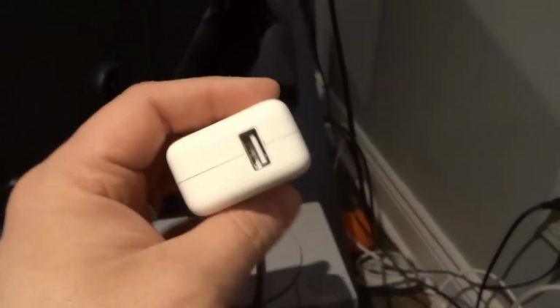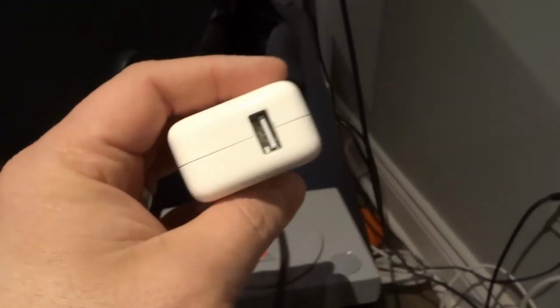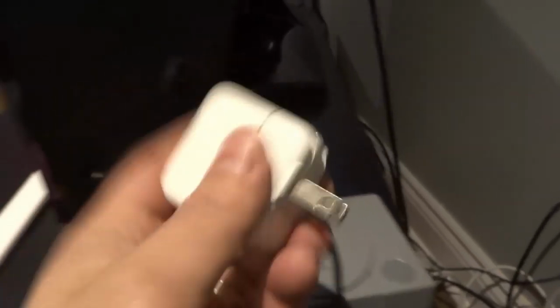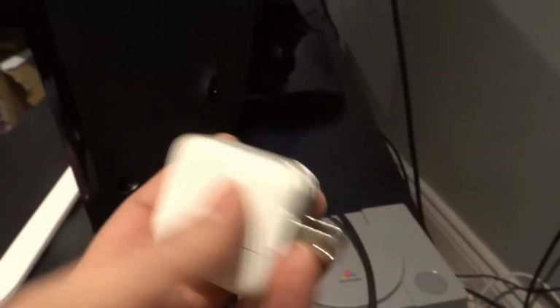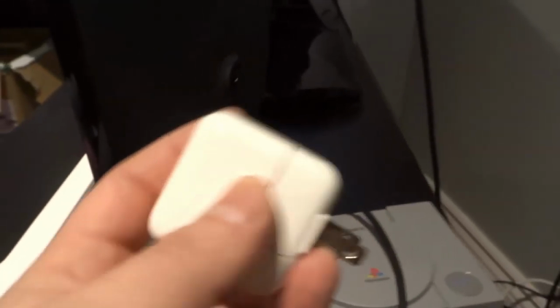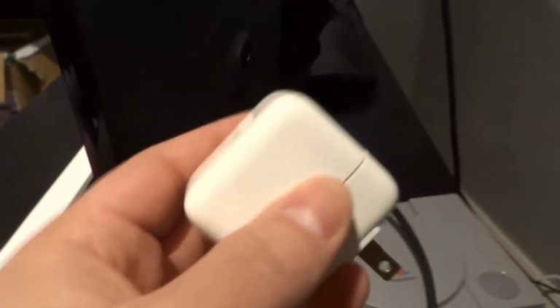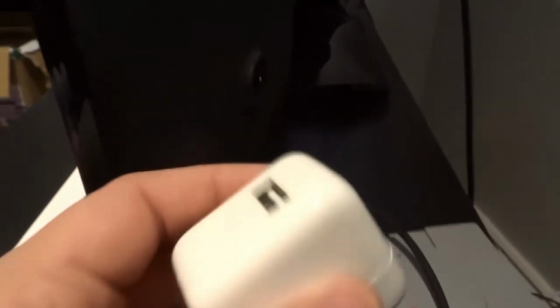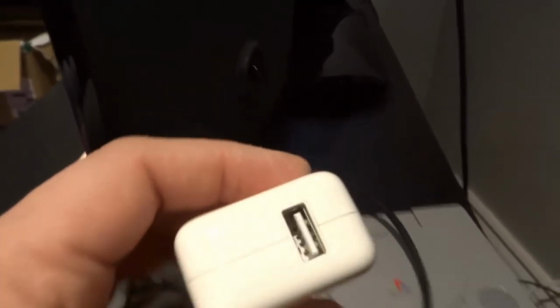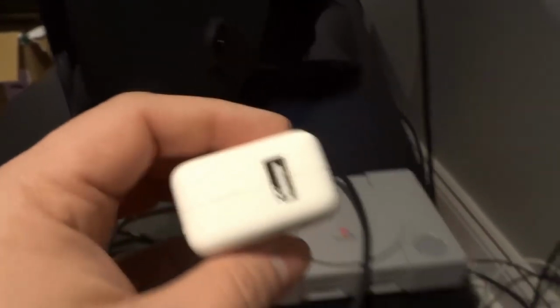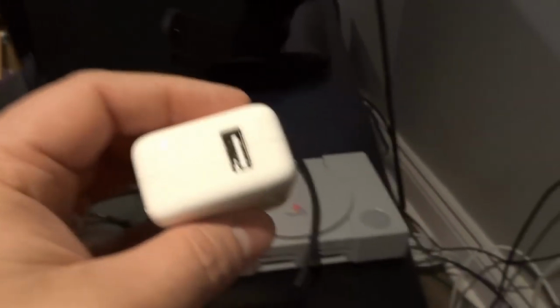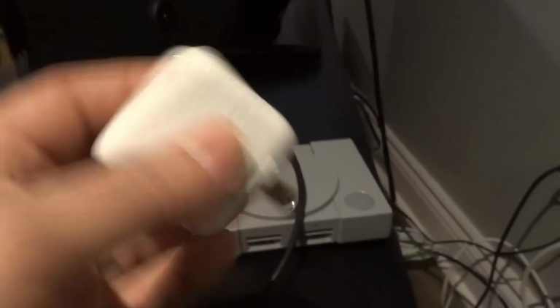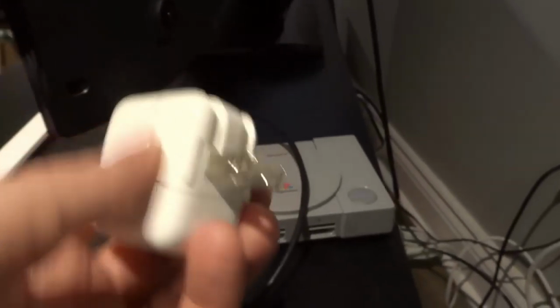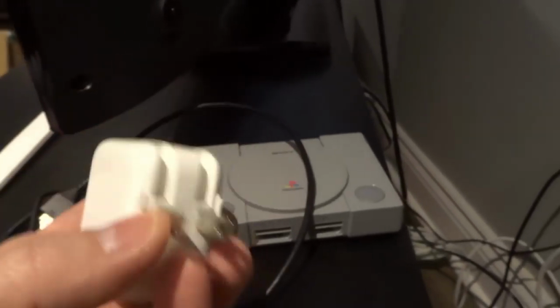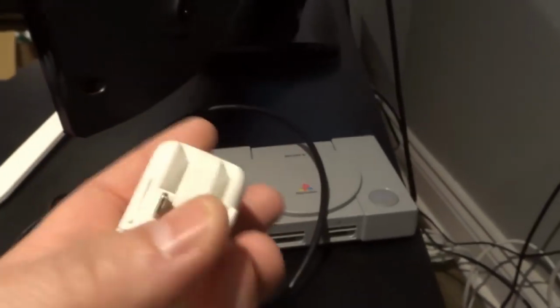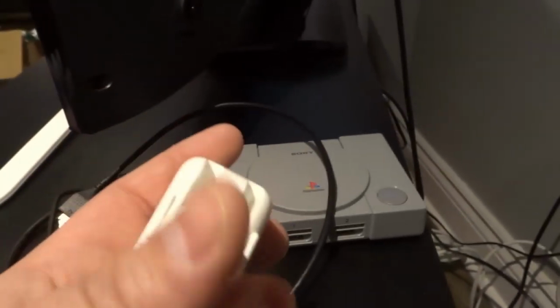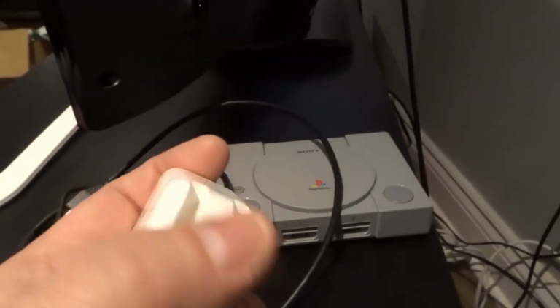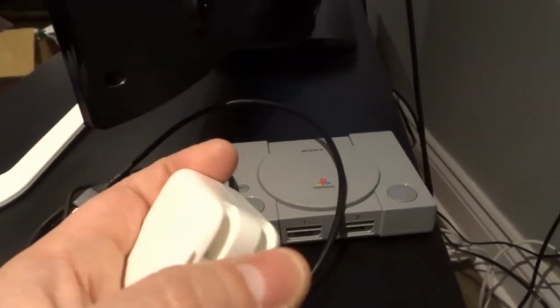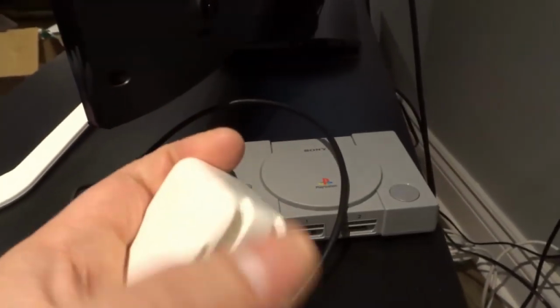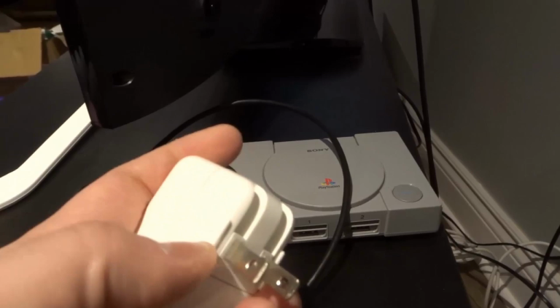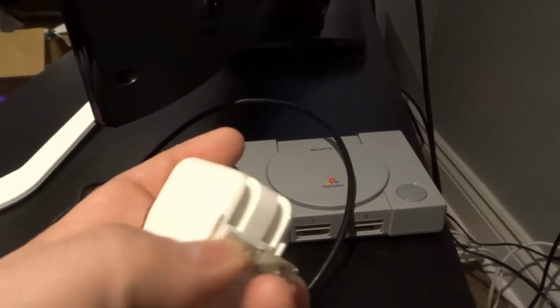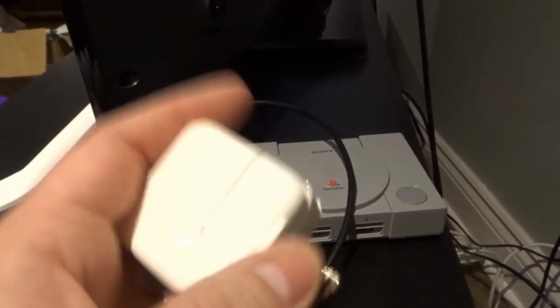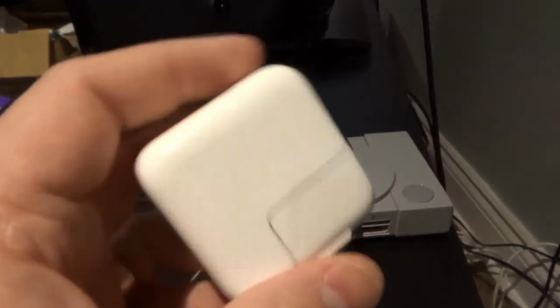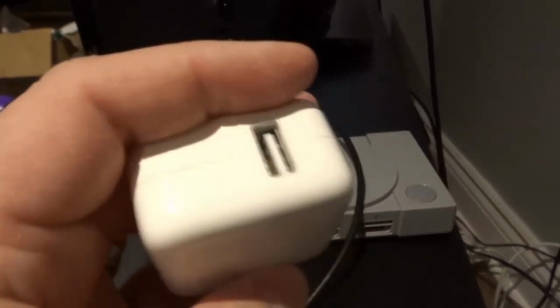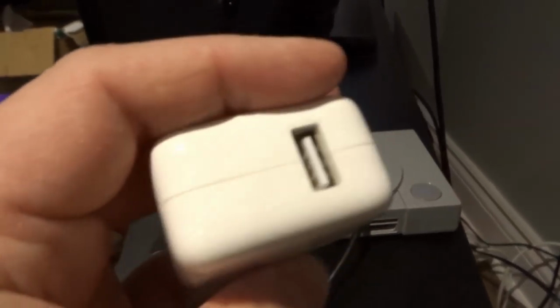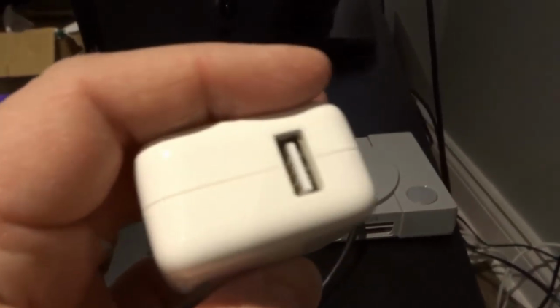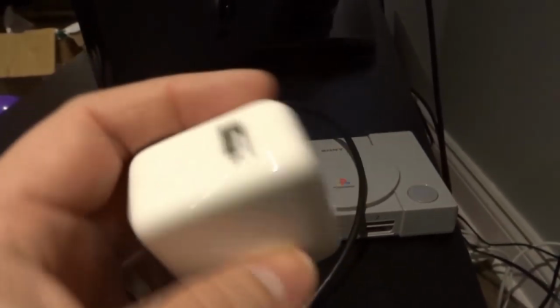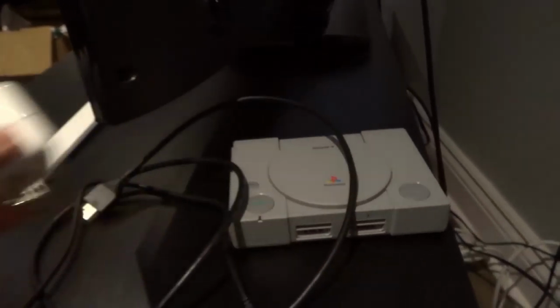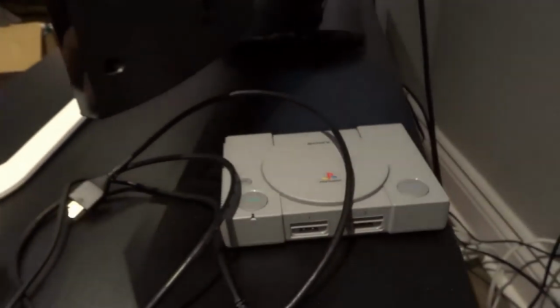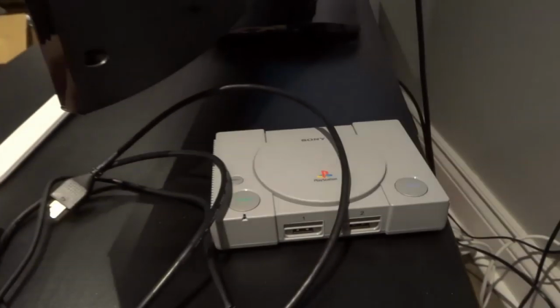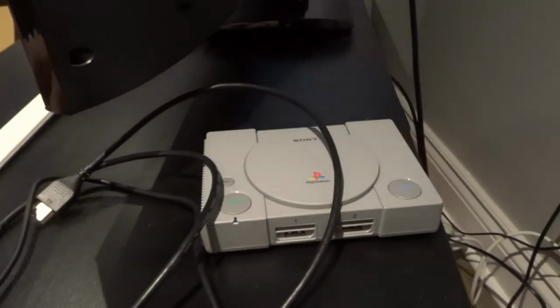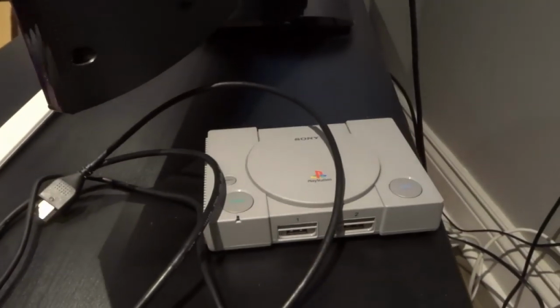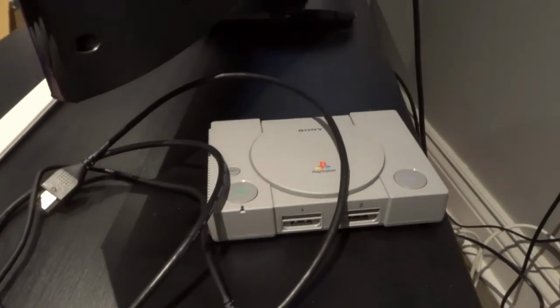I just grabbed an old one like this. It doesn't come with it, but you're probably going to have like five or six lying around the house for the most part.